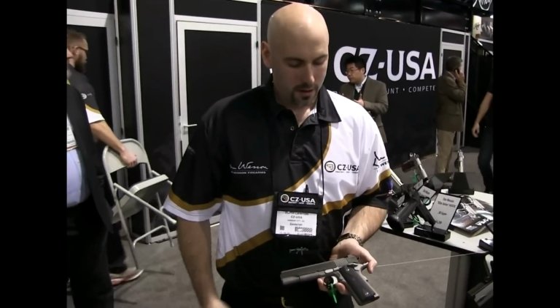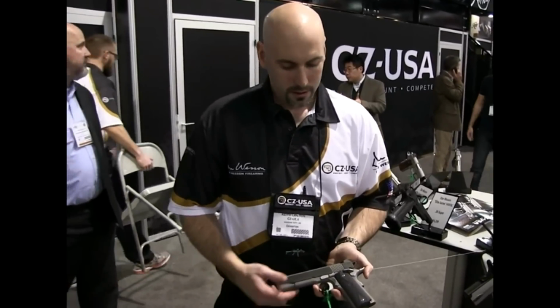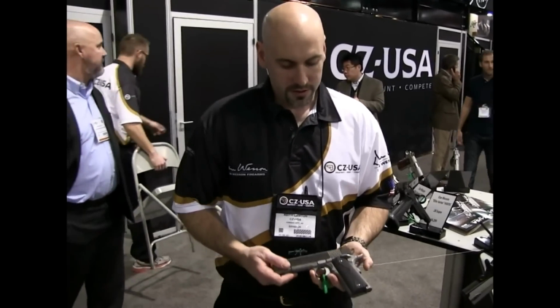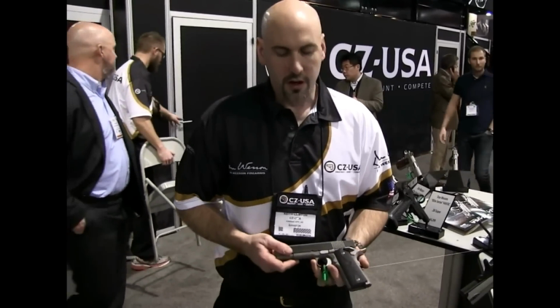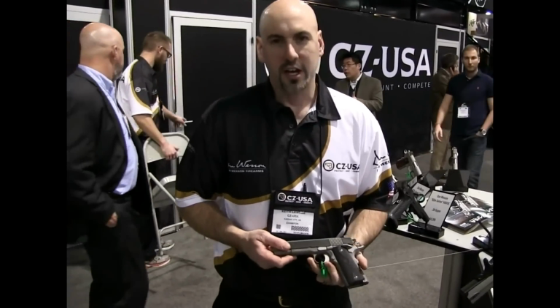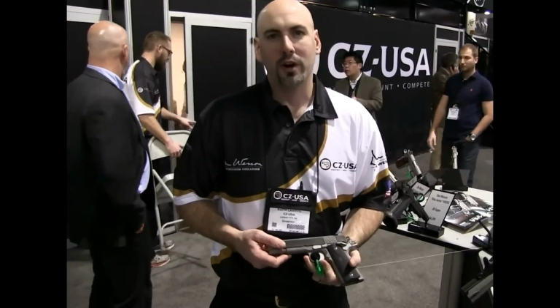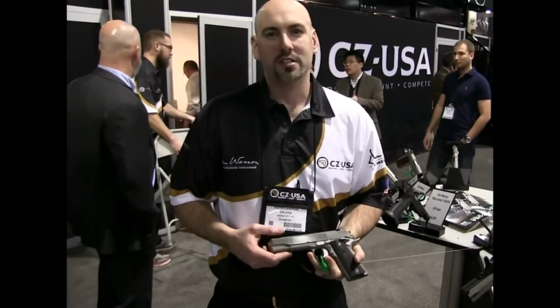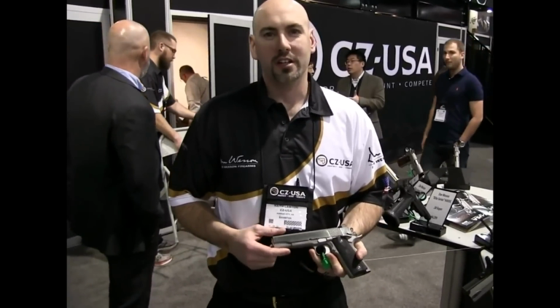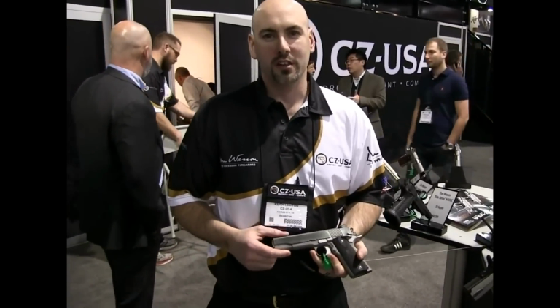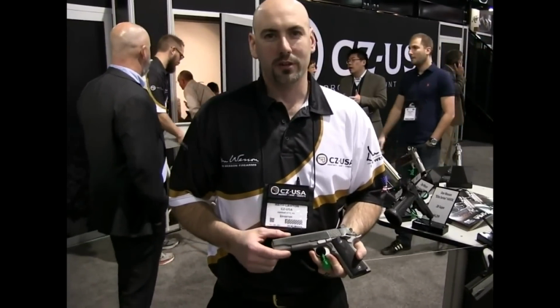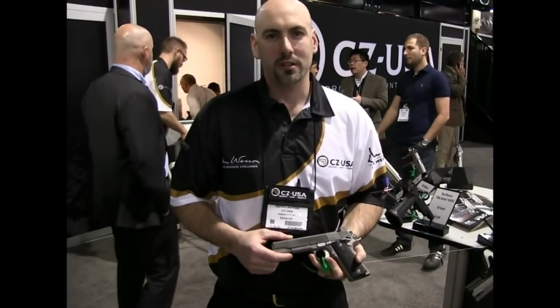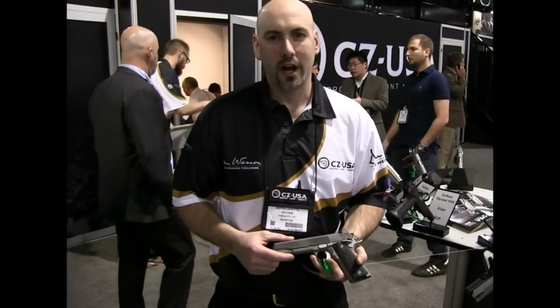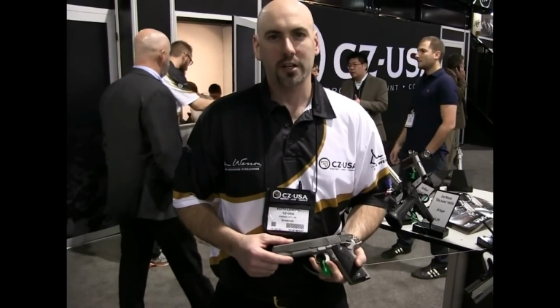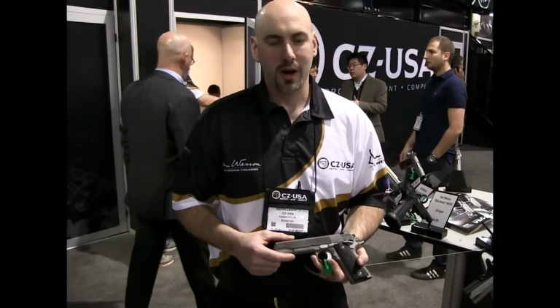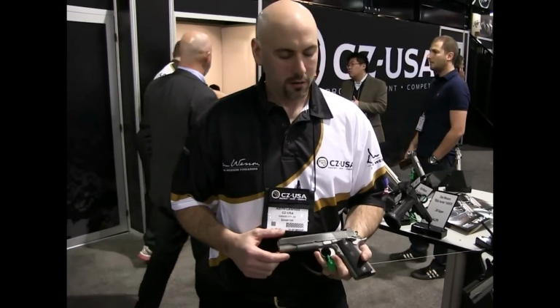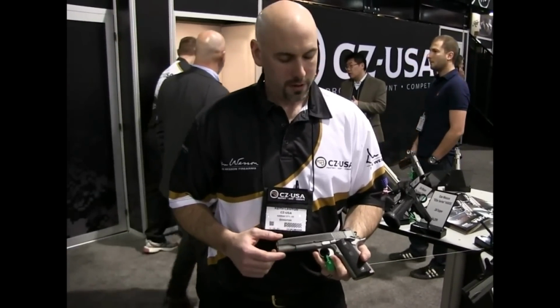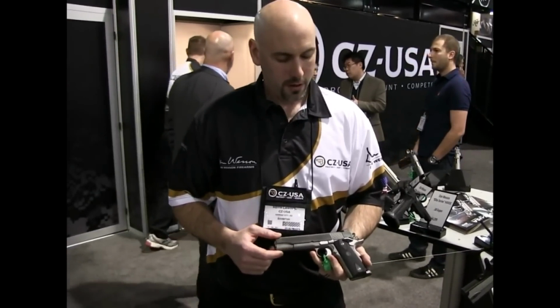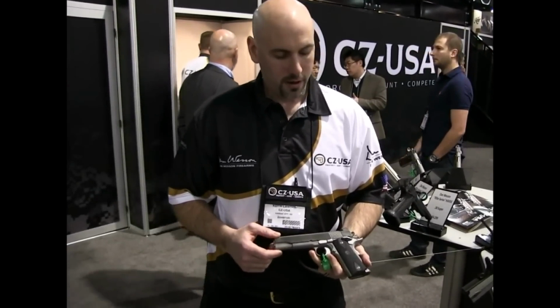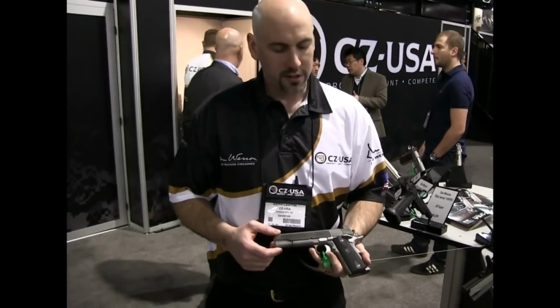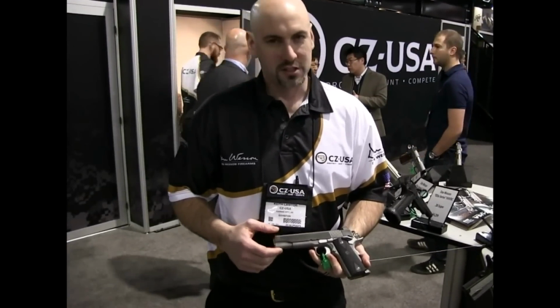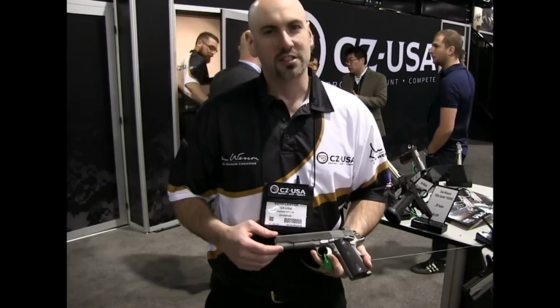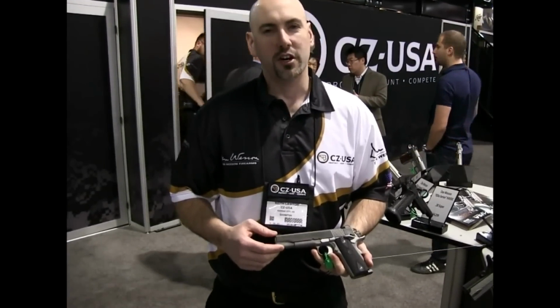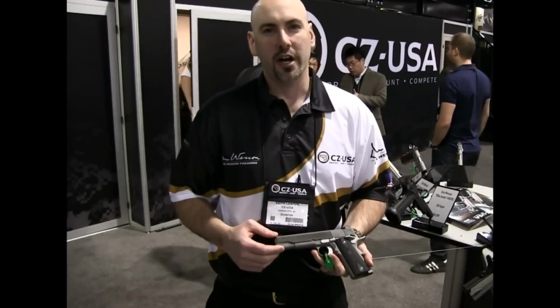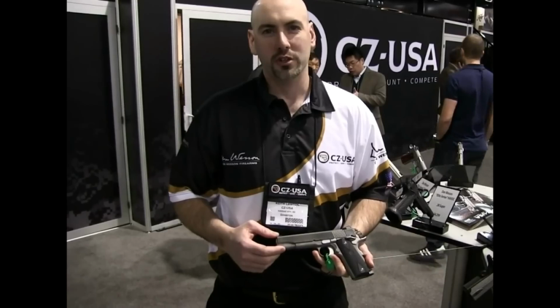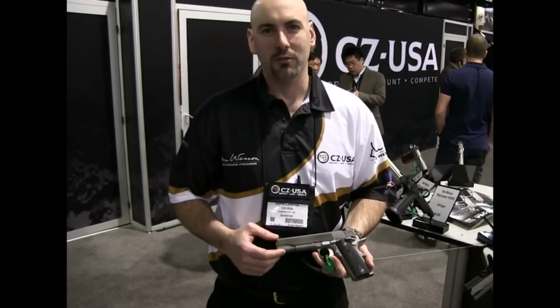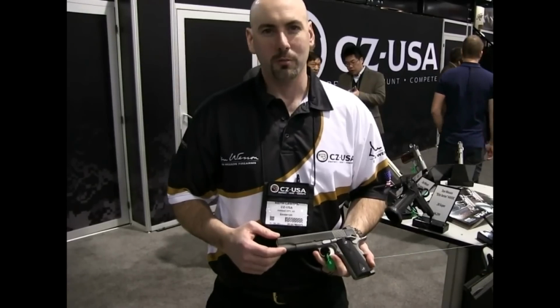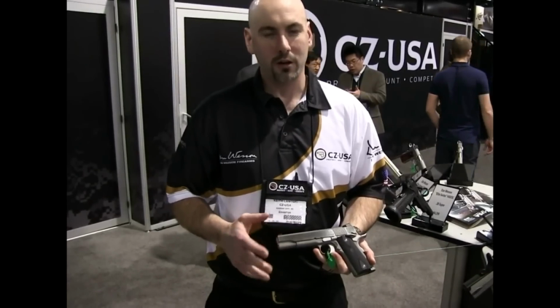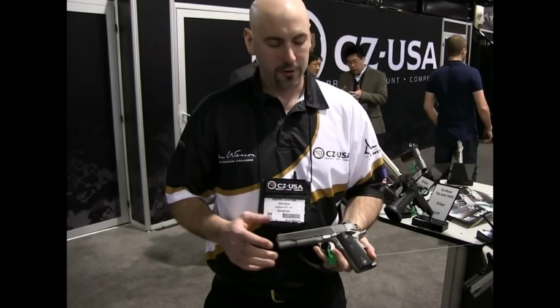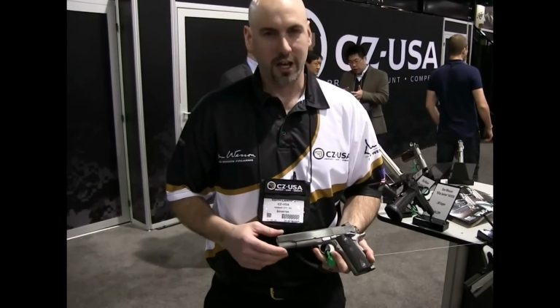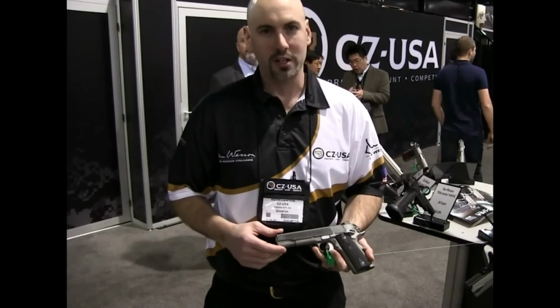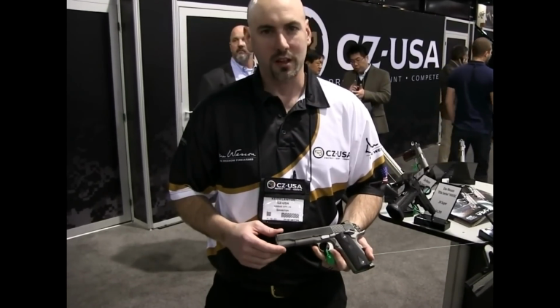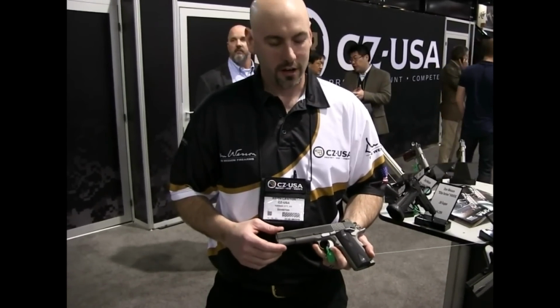This is our Dan Wesson 1911 Heritage Model. This is considered our entry level model for the Dan Wesson line.